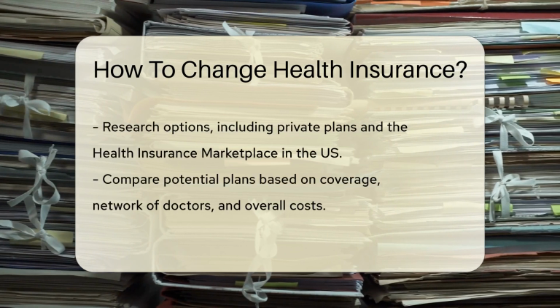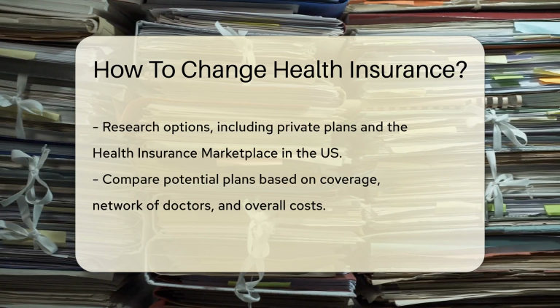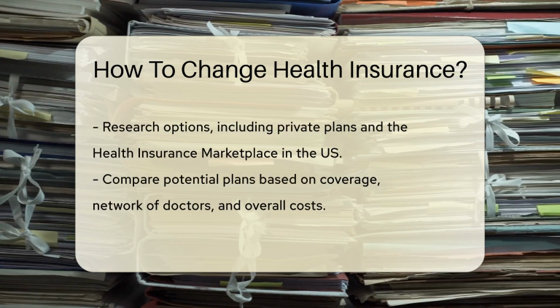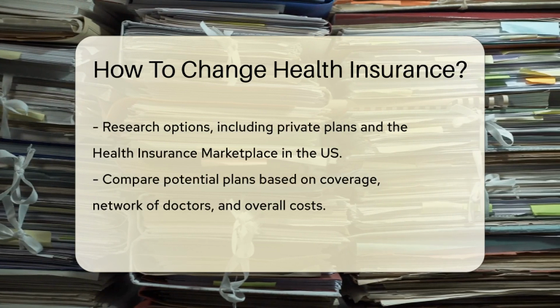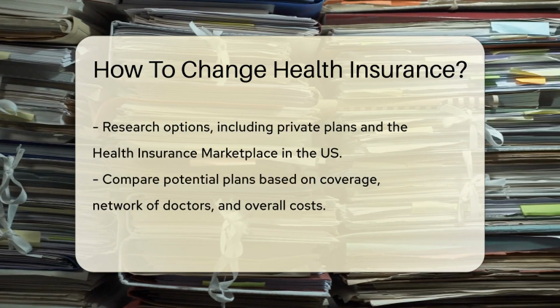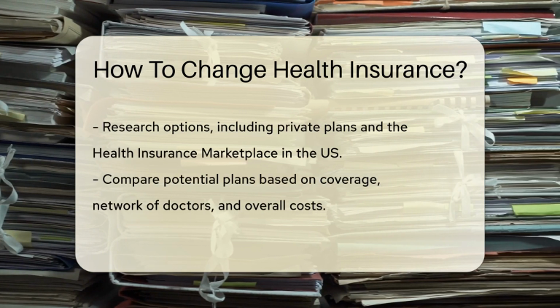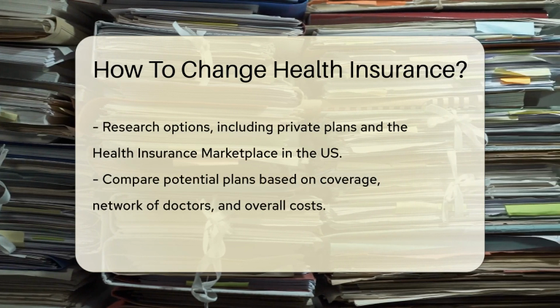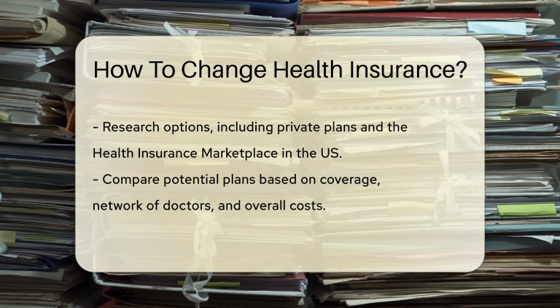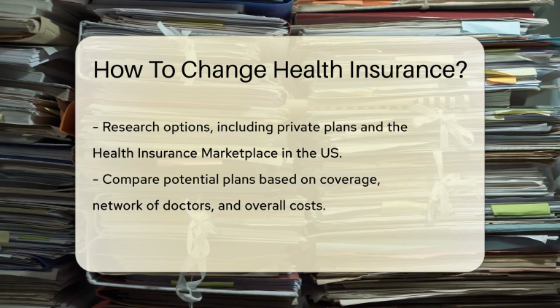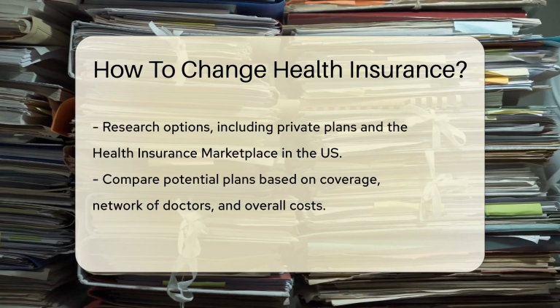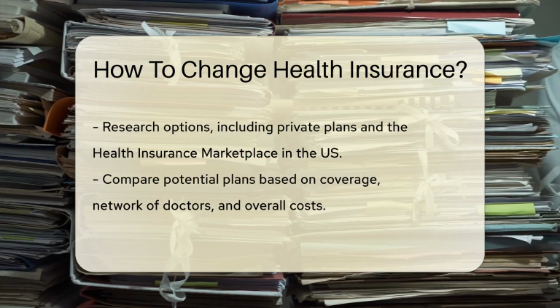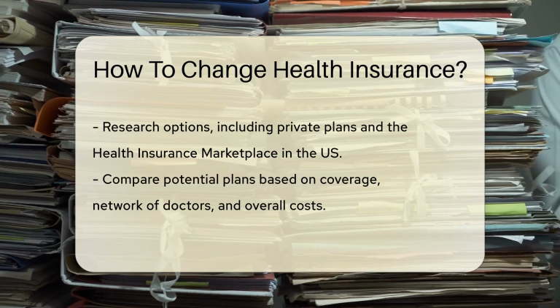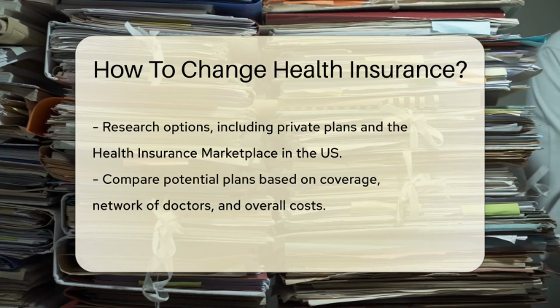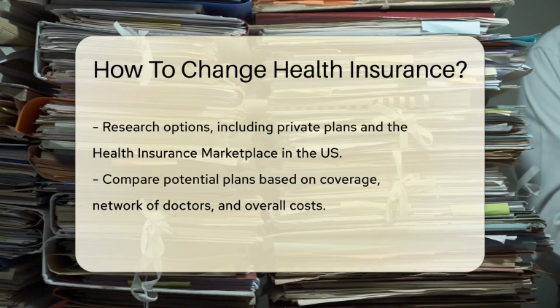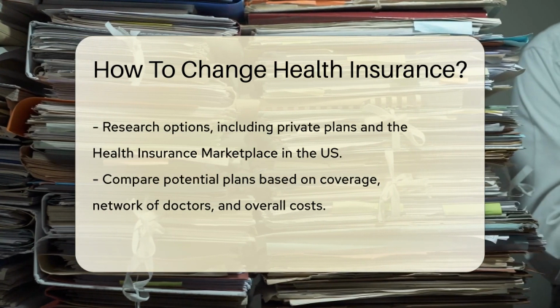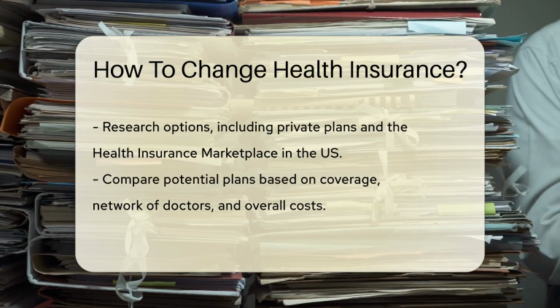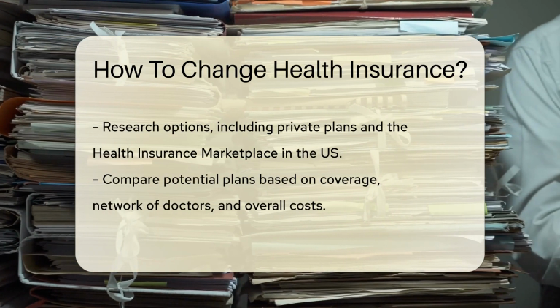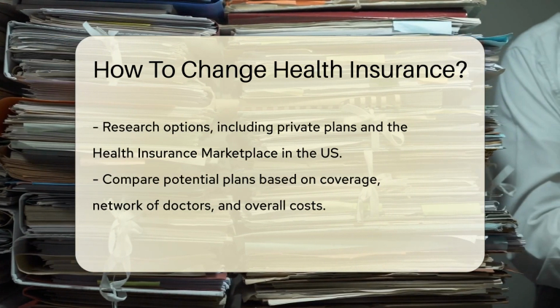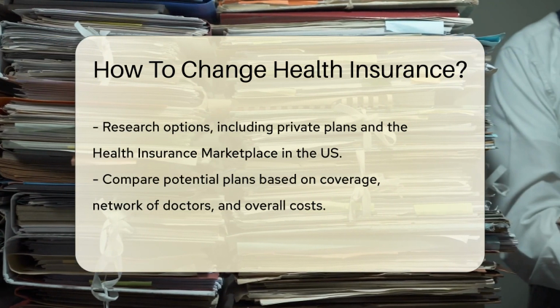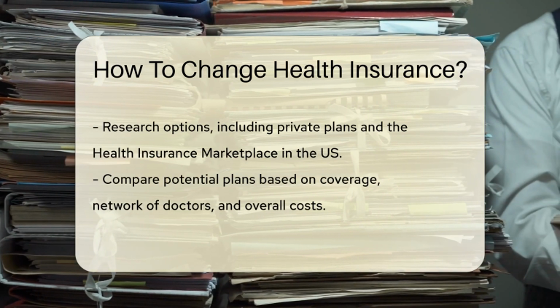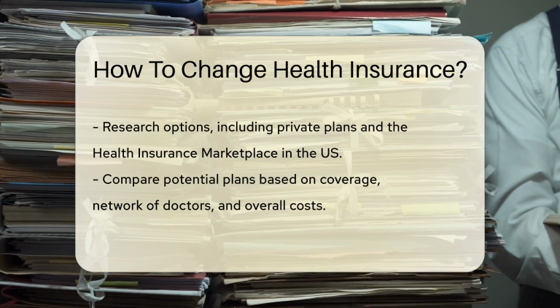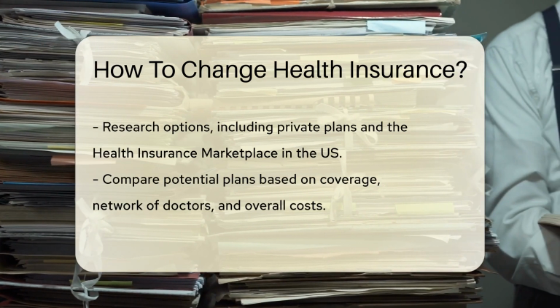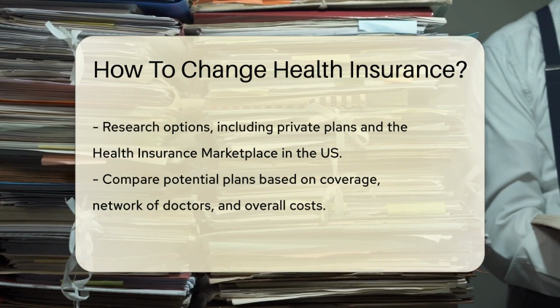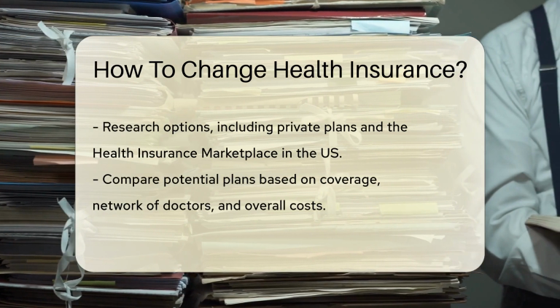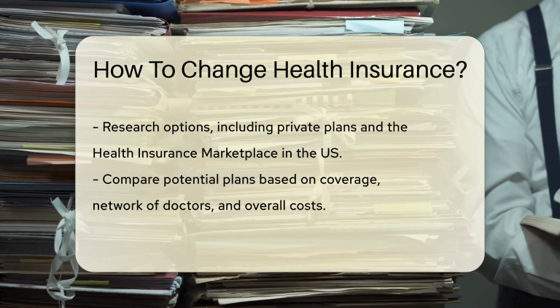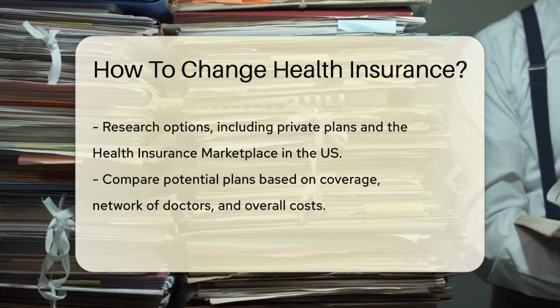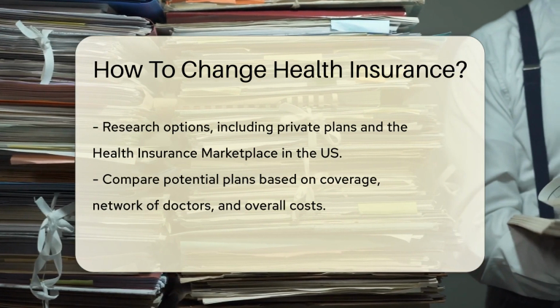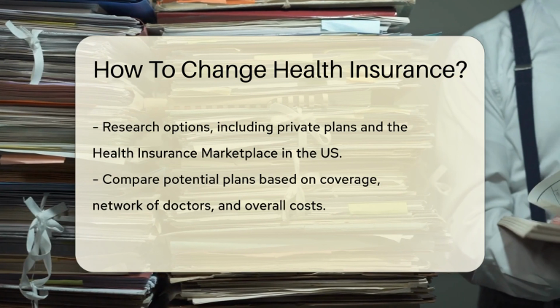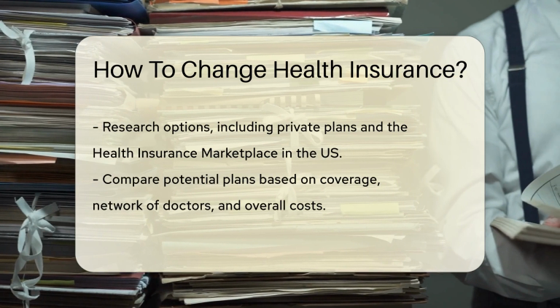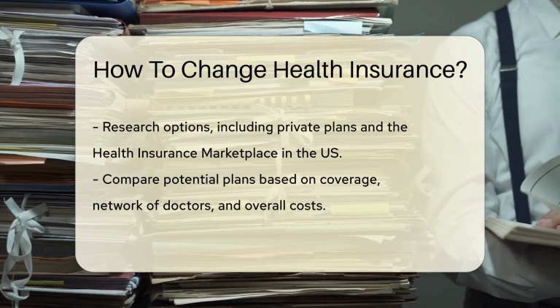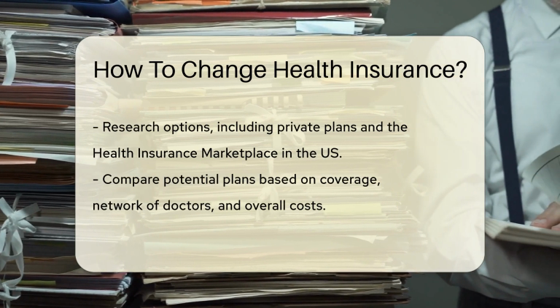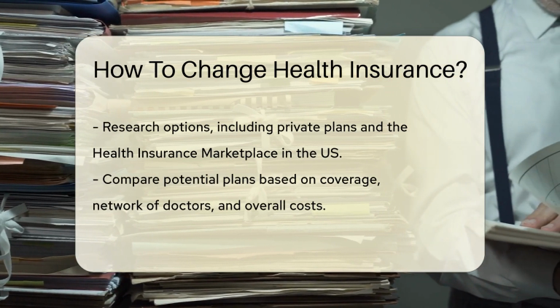Start by reviewing your current plan. What do you like or dislike? This will guide you in selecting a new plan. Next, research your options.